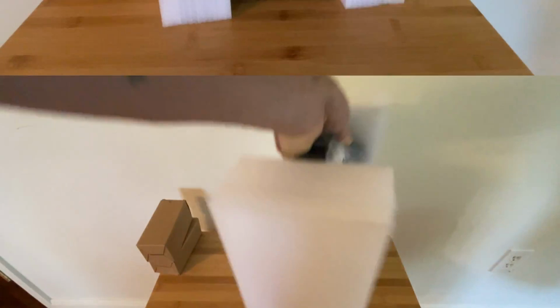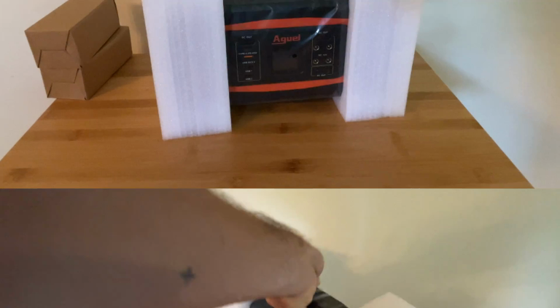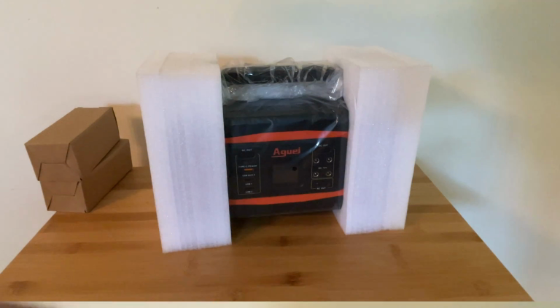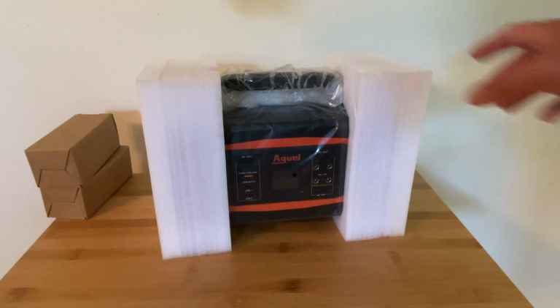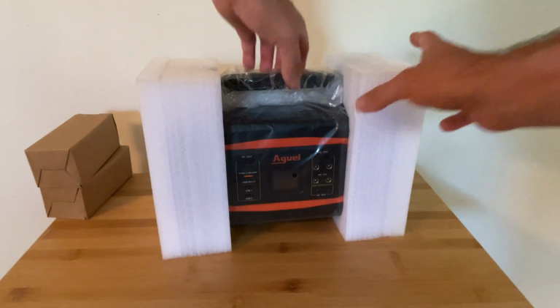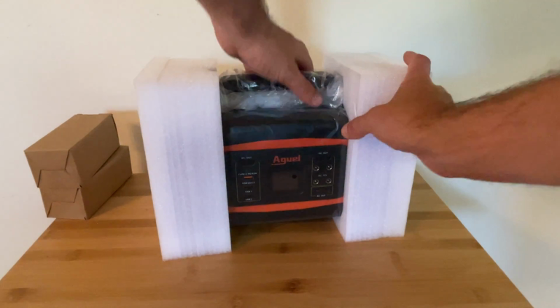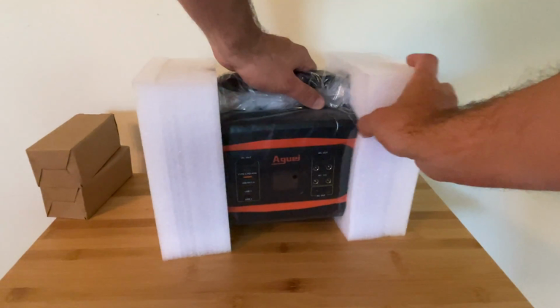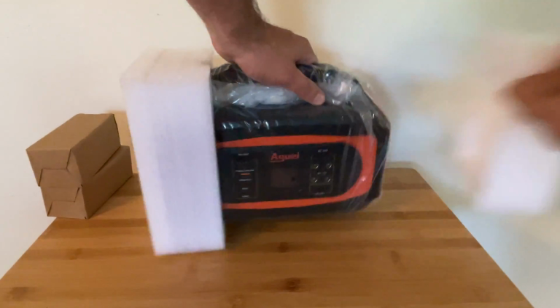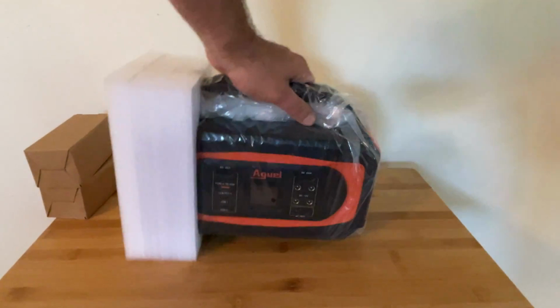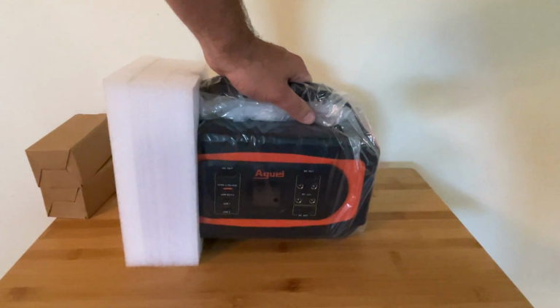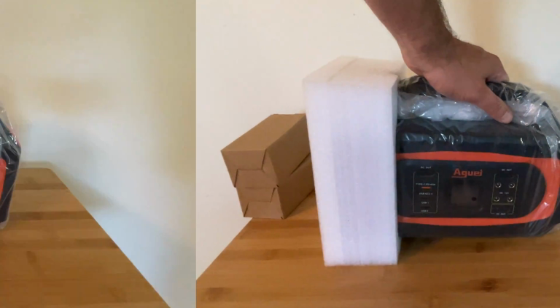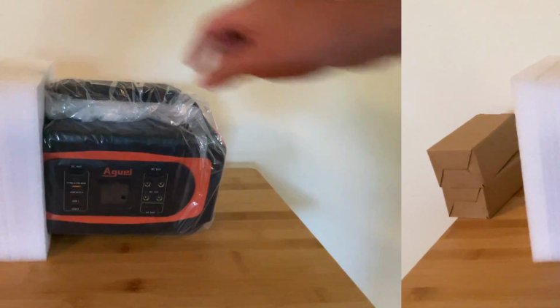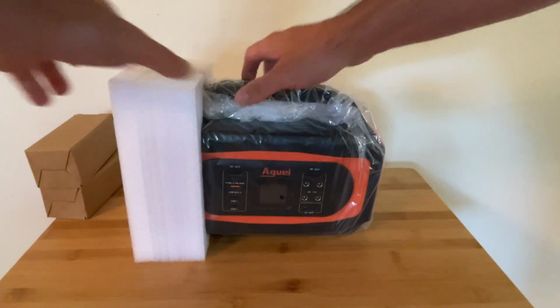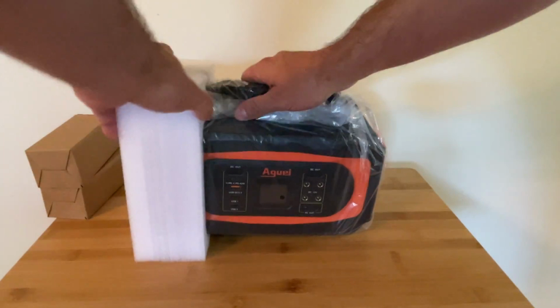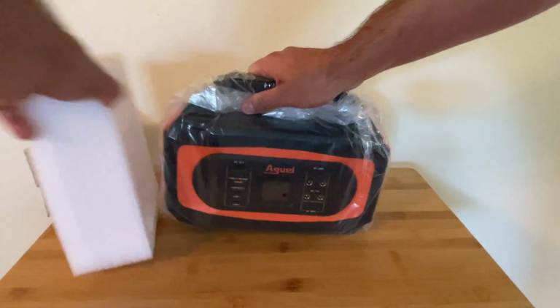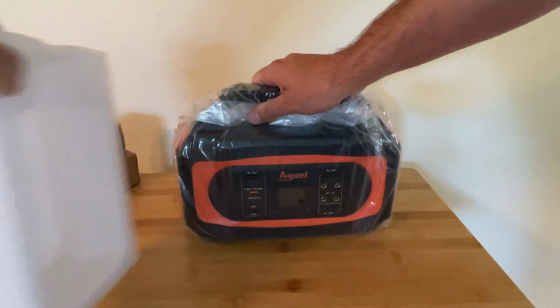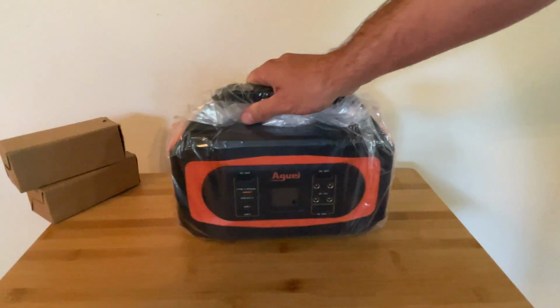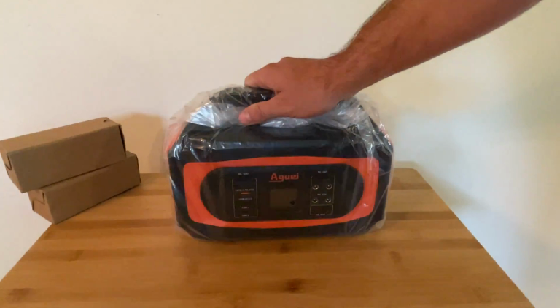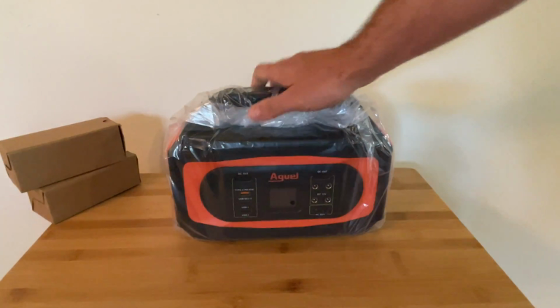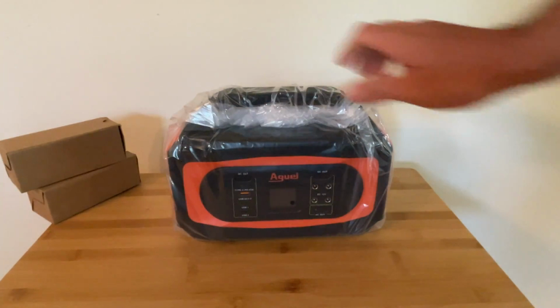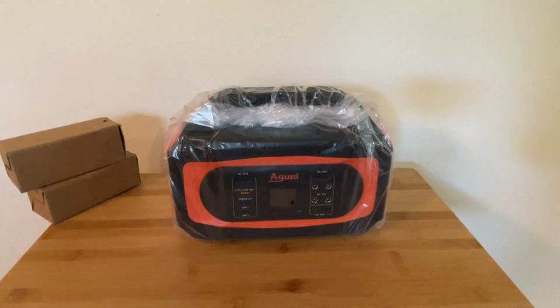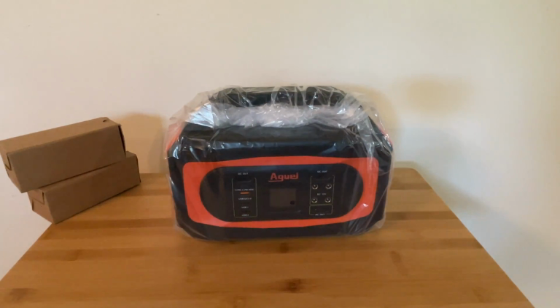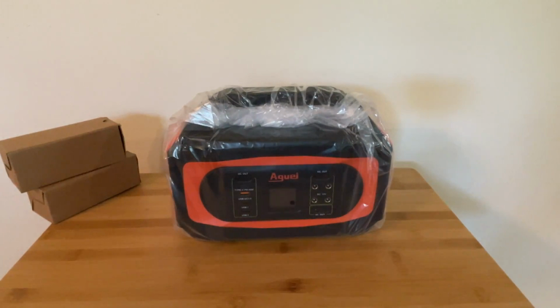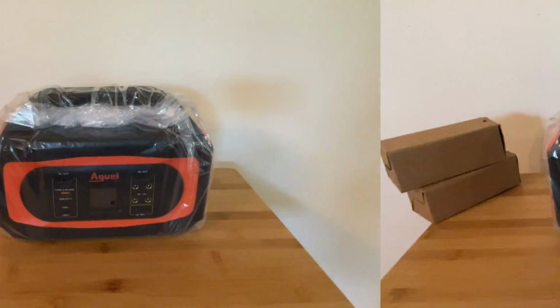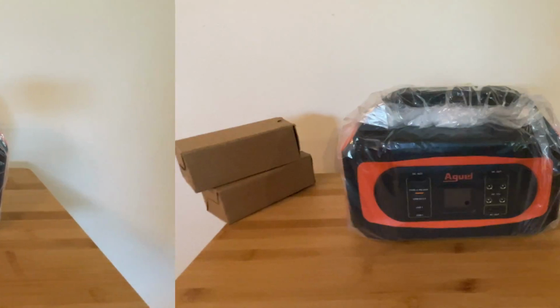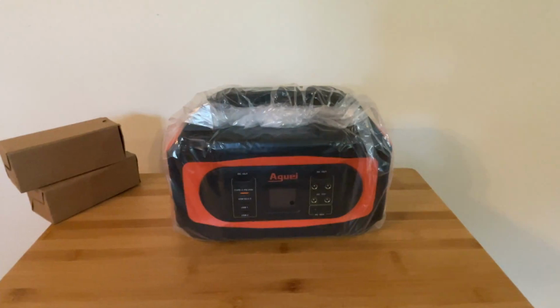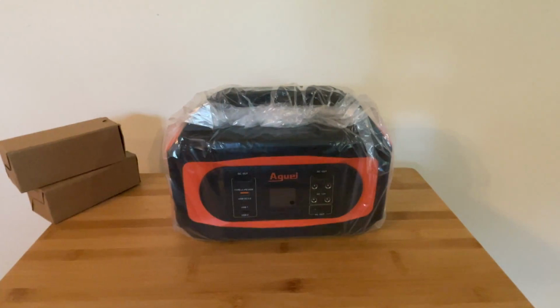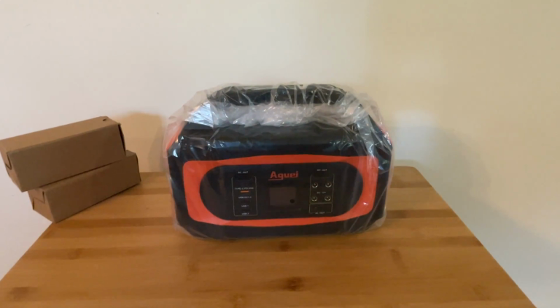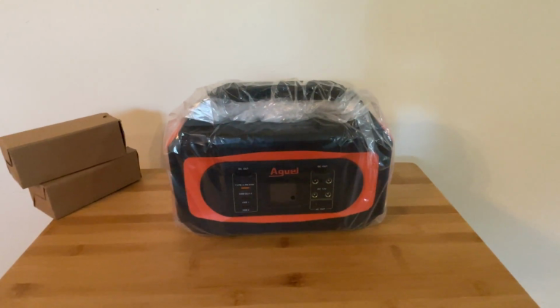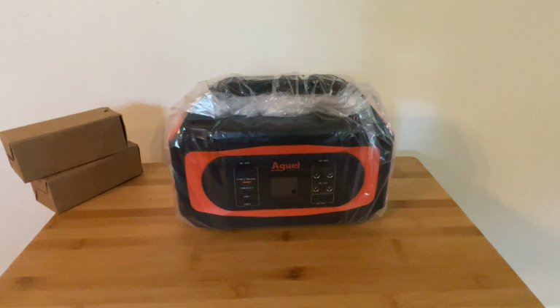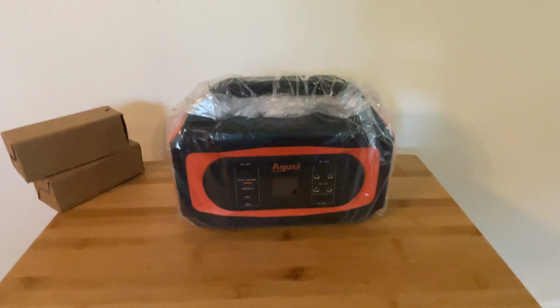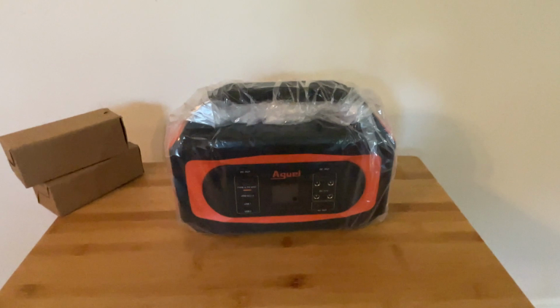In initial testing, the Higuai 400 does live up to all the design specifications listed on their website.